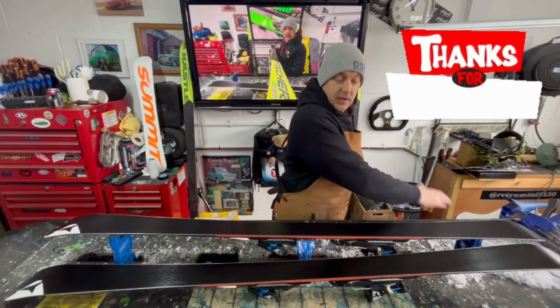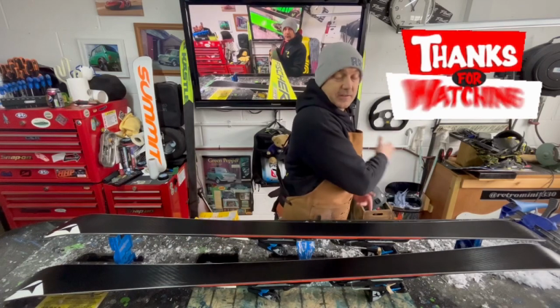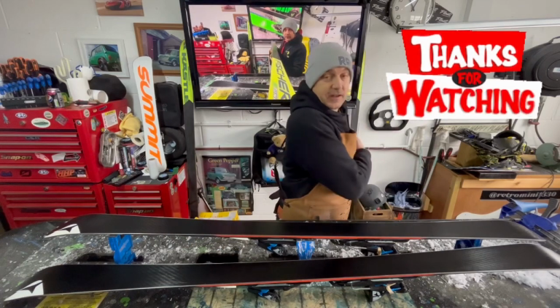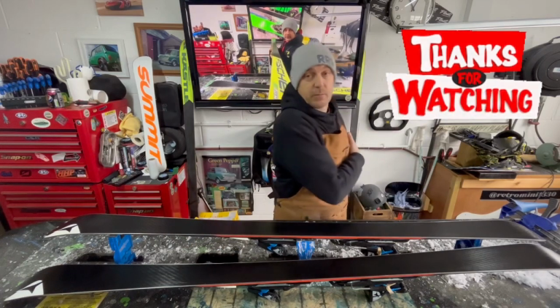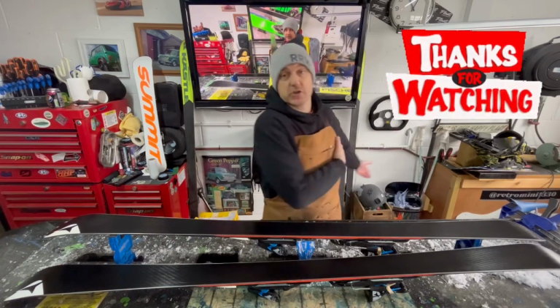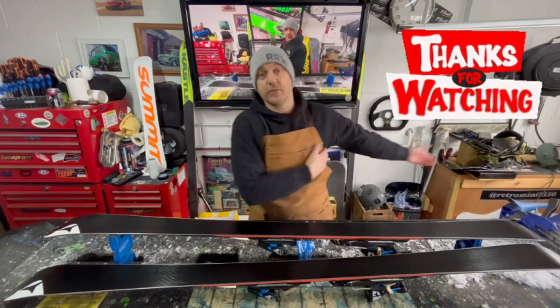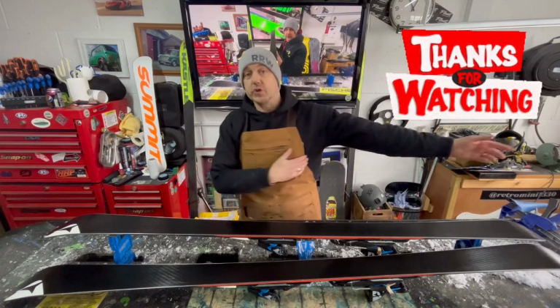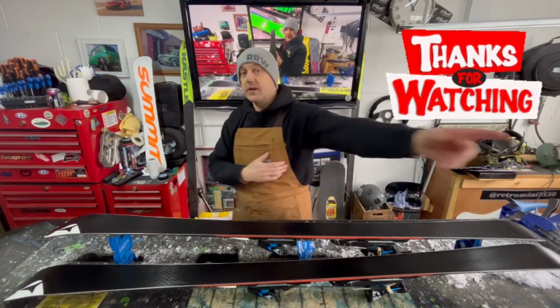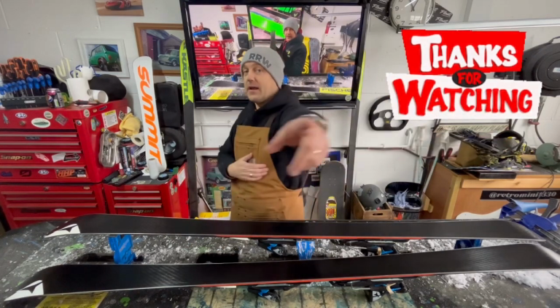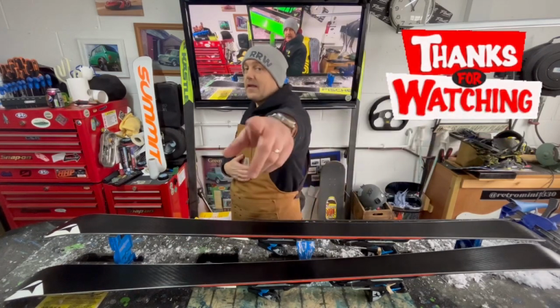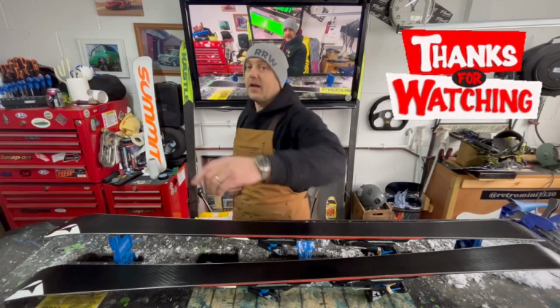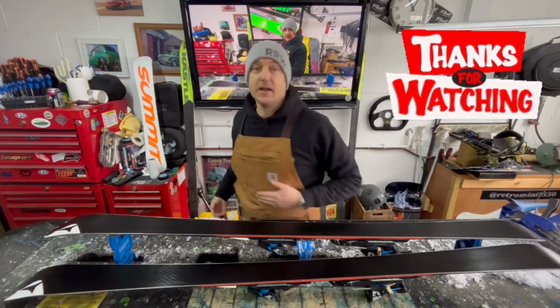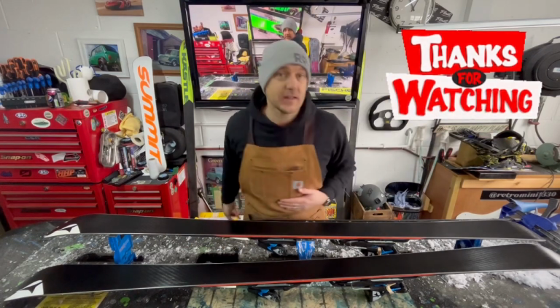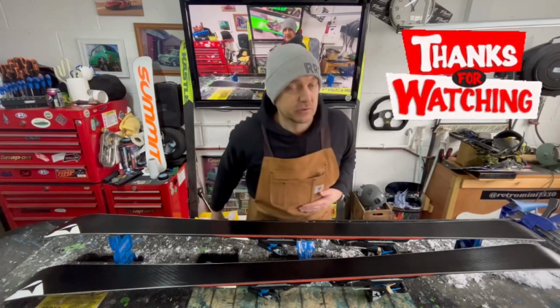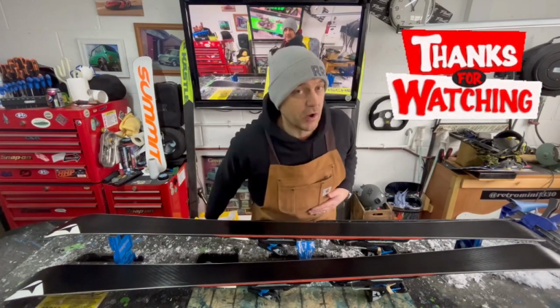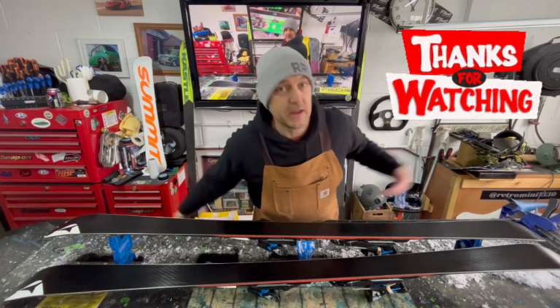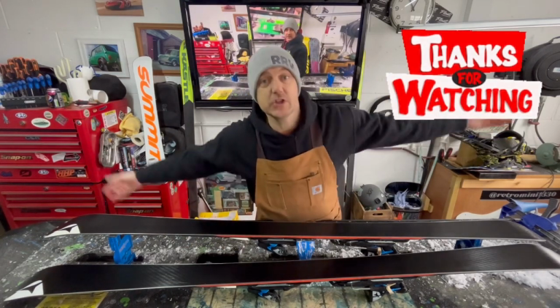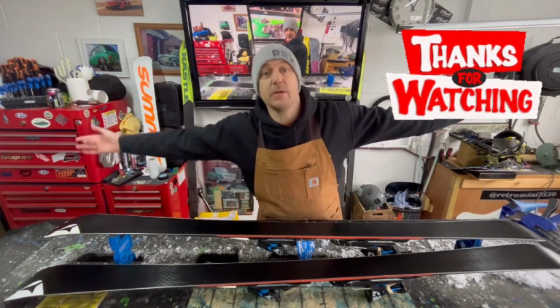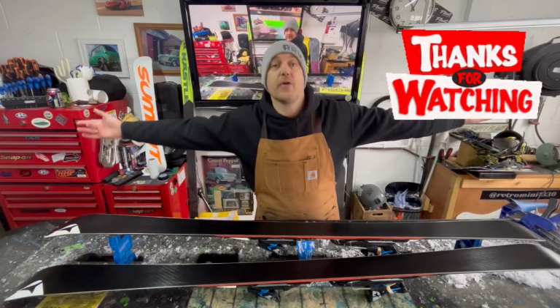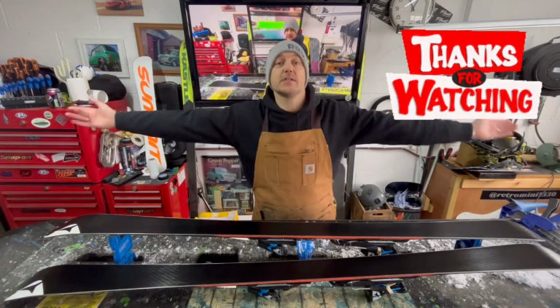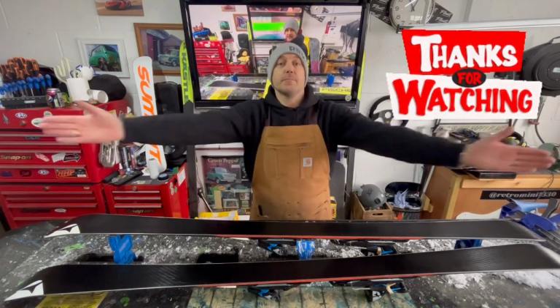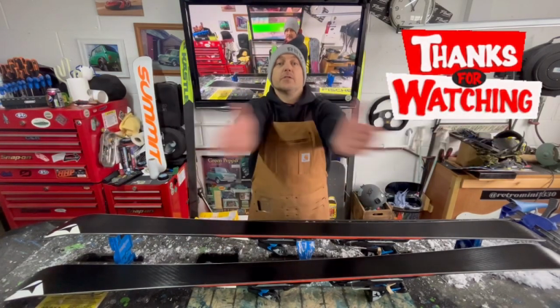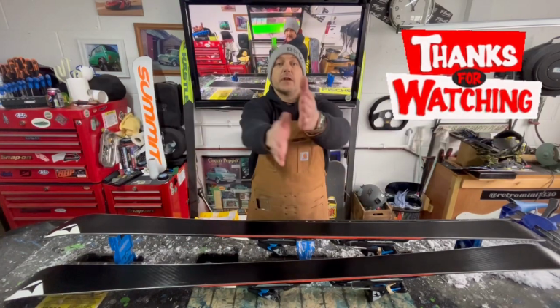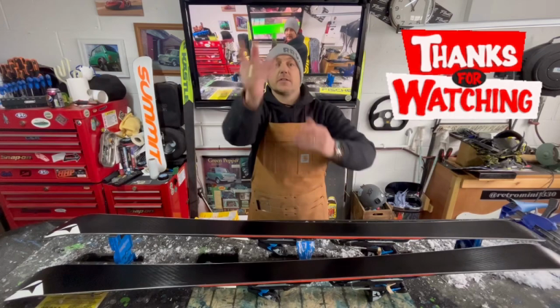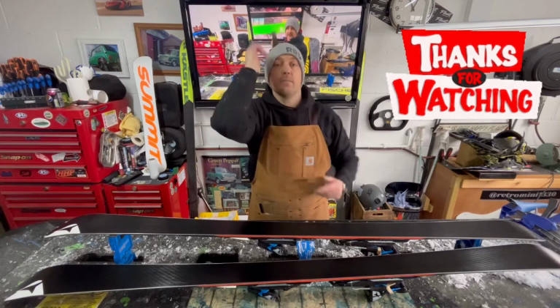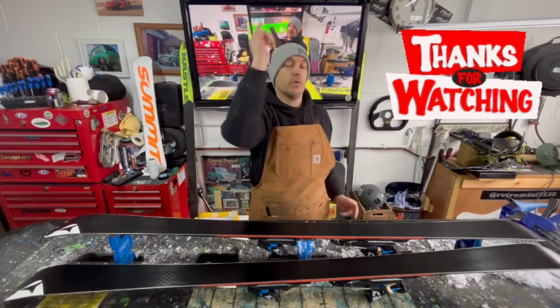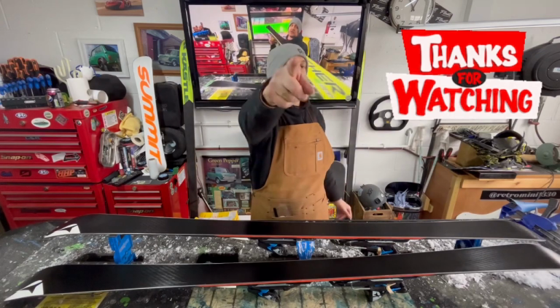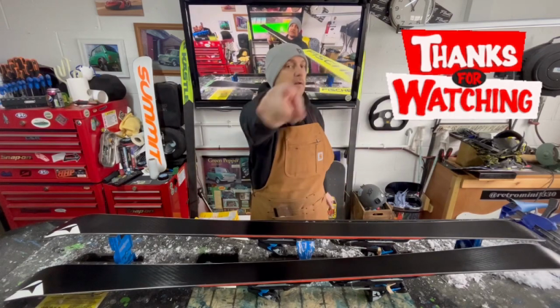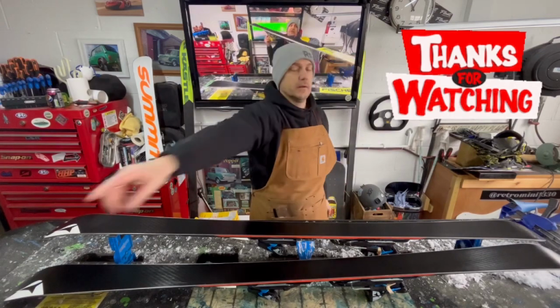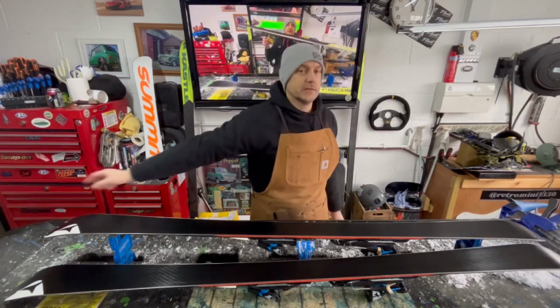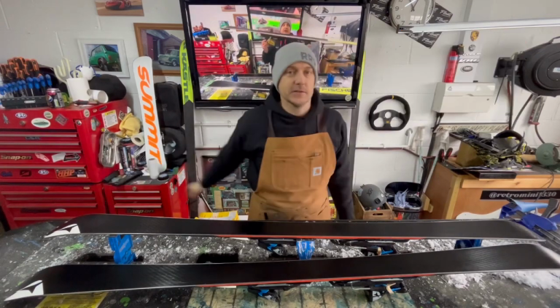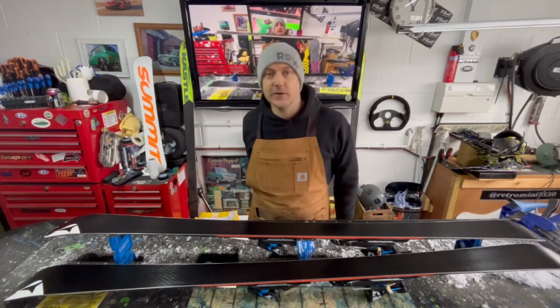Thank you very much indeed for watching. Hit that like, hit that subscribe, share with your friends. Until next time, we will see you soon.